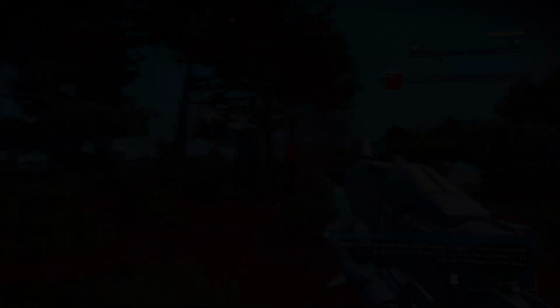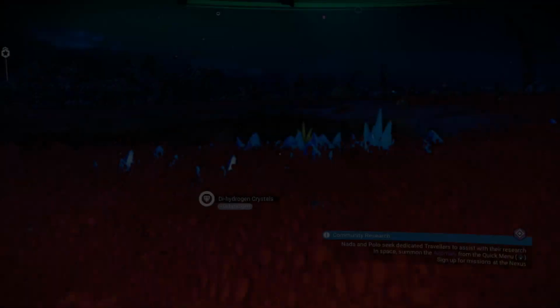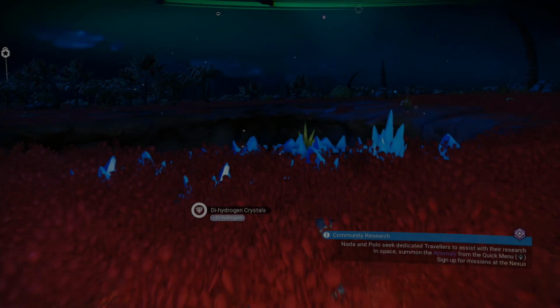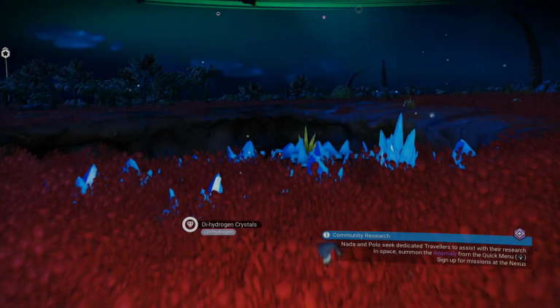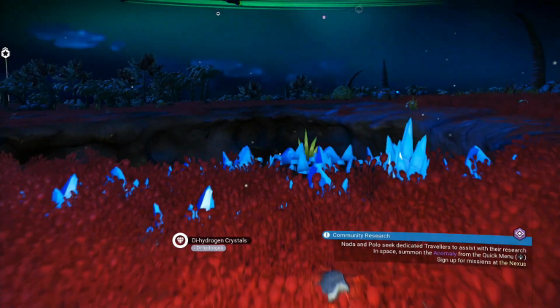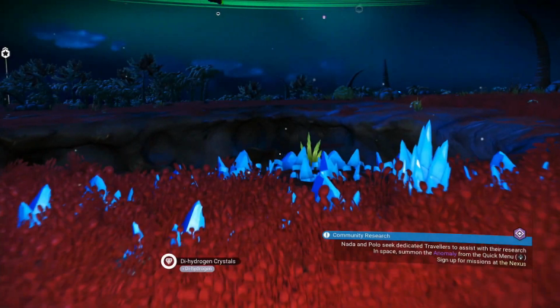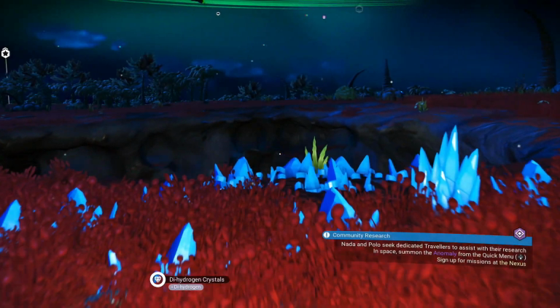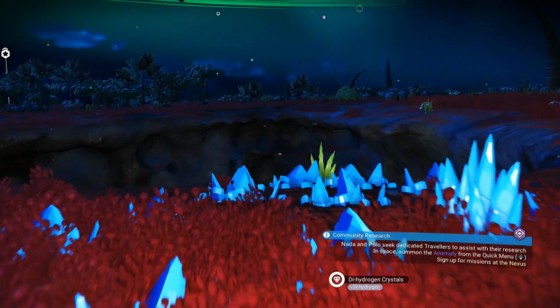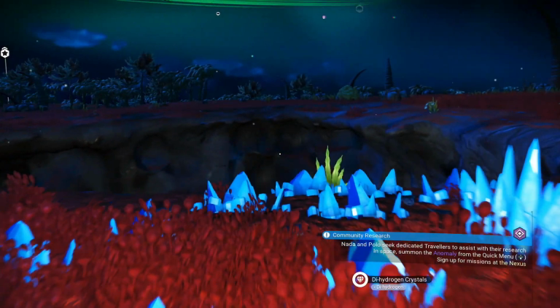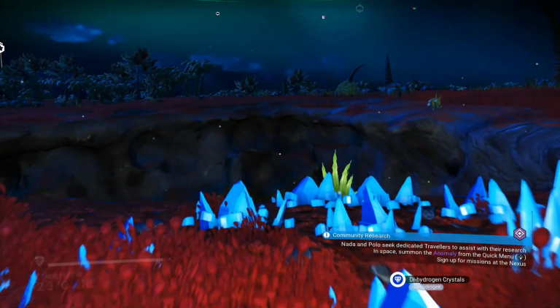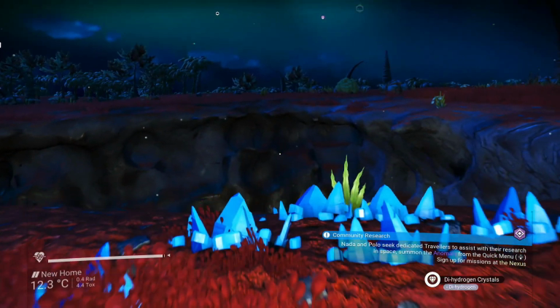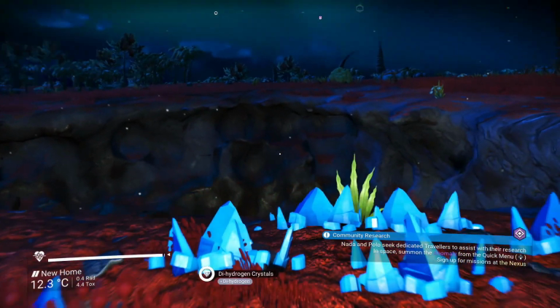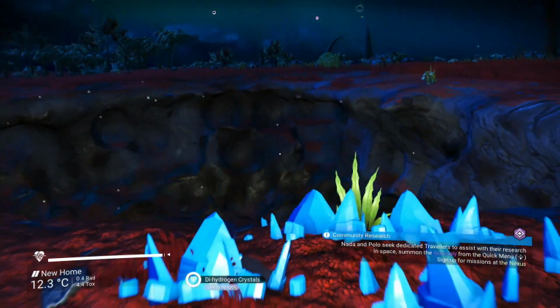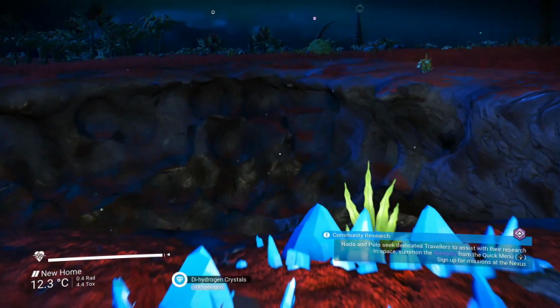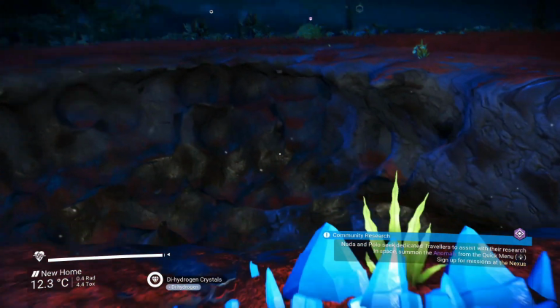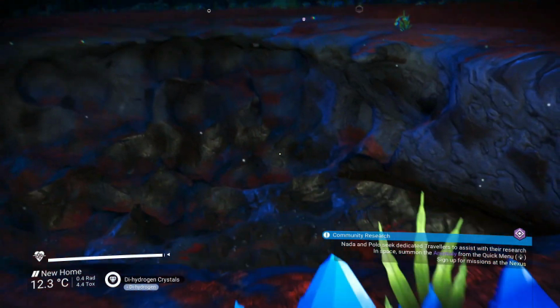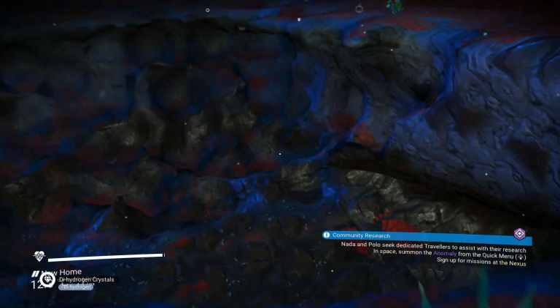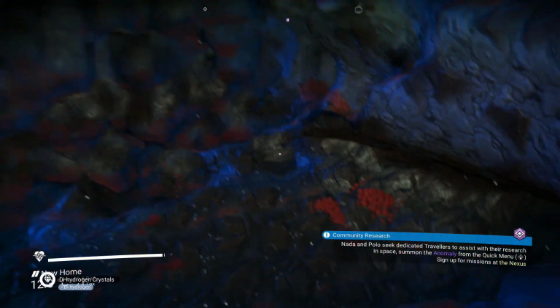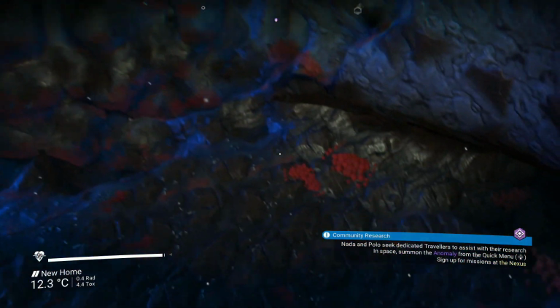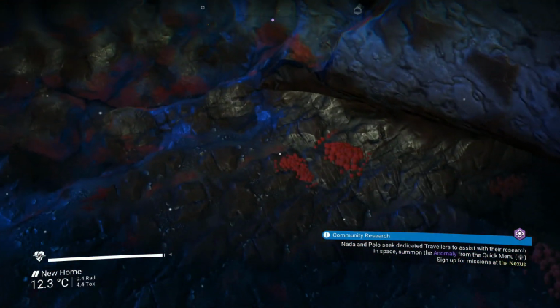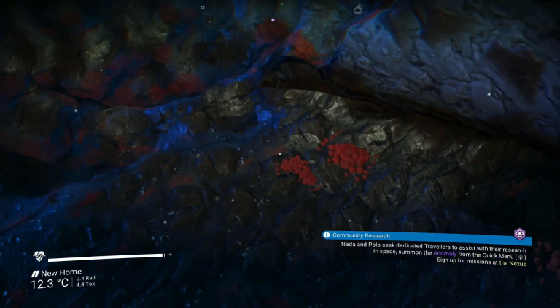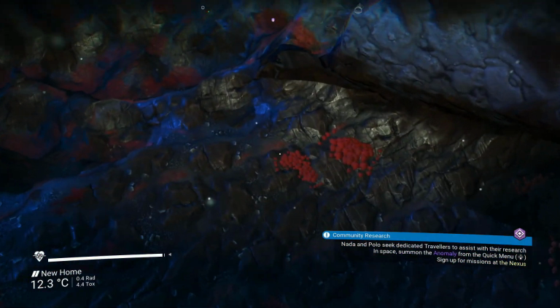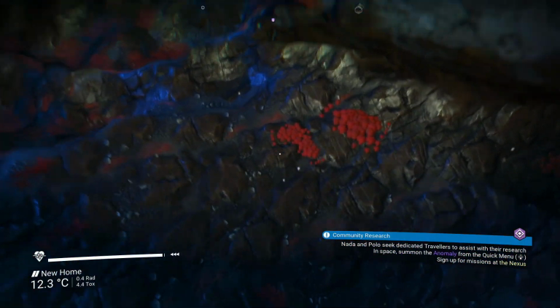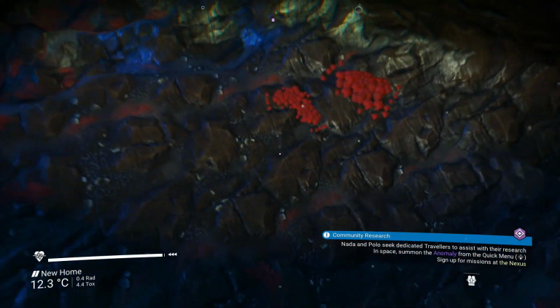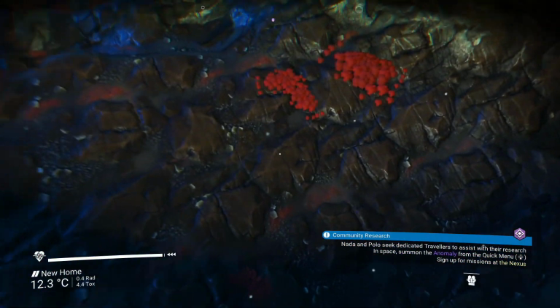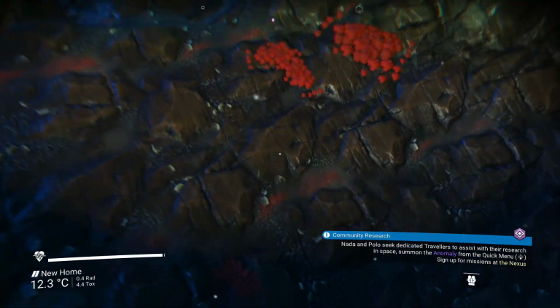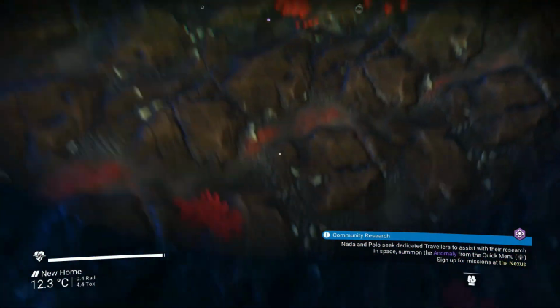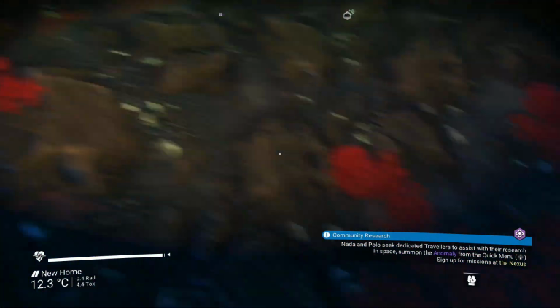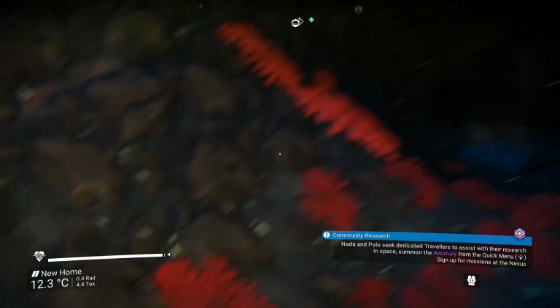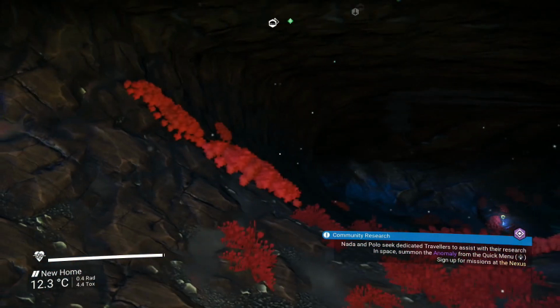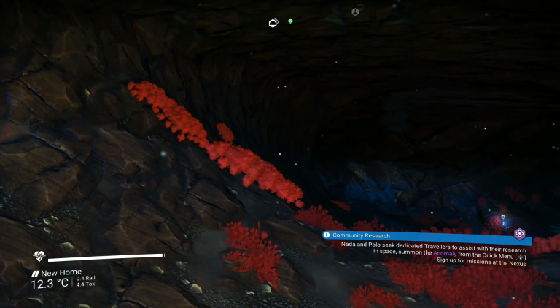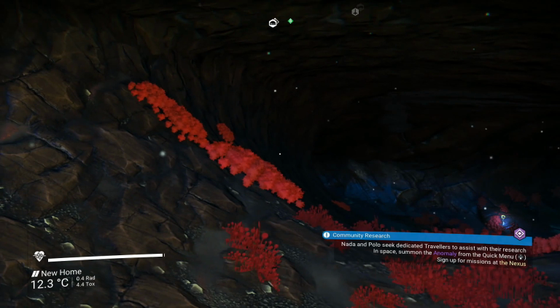When on a planet, look for some cobalt. It can be found in most caves. We're going to mine it and then refine it into ionized cobalt.